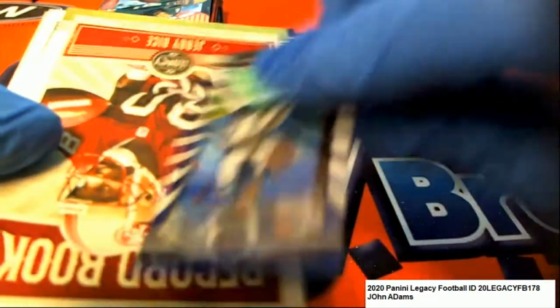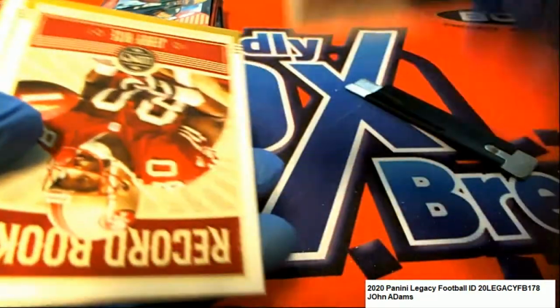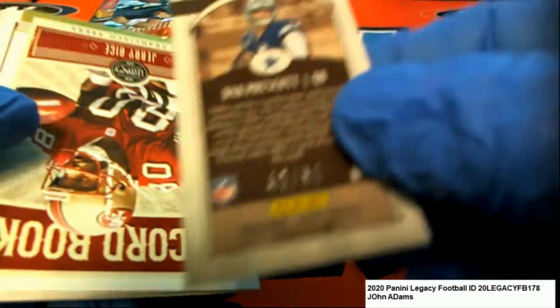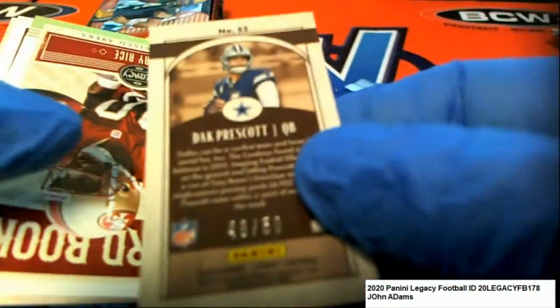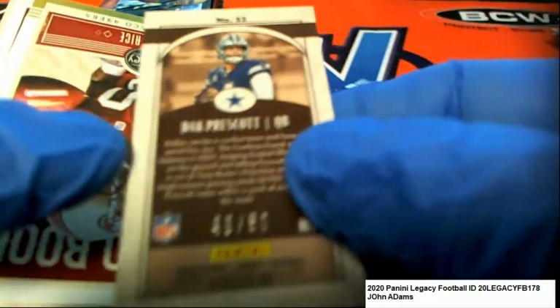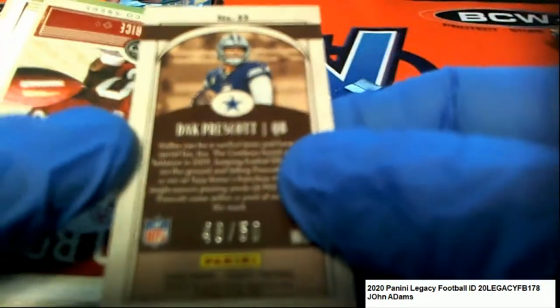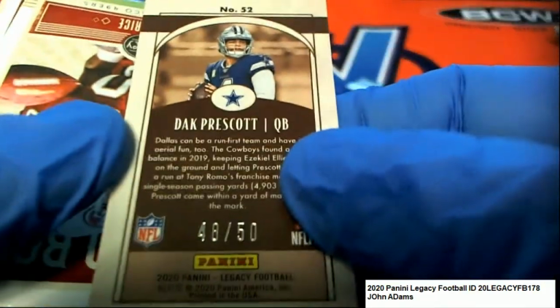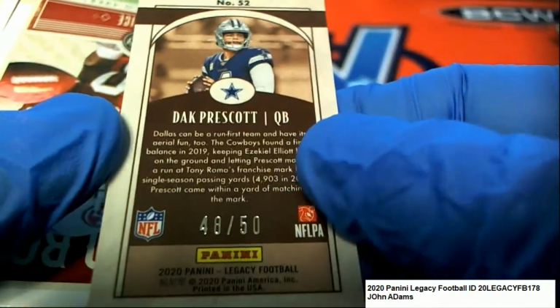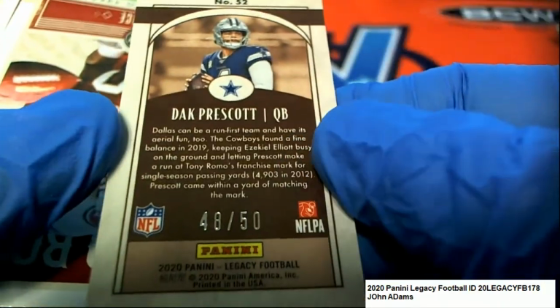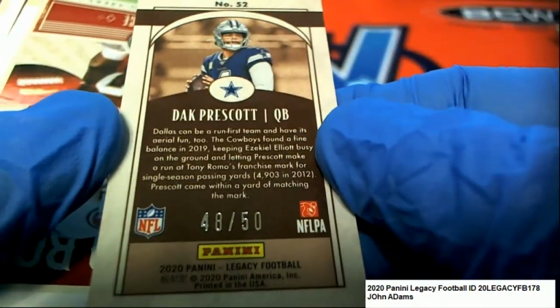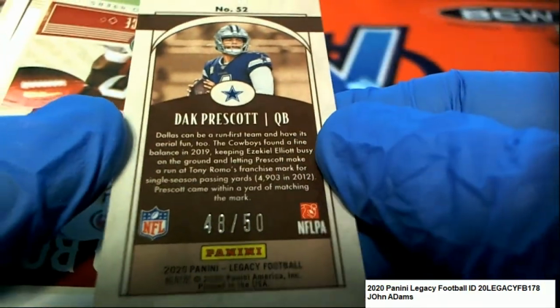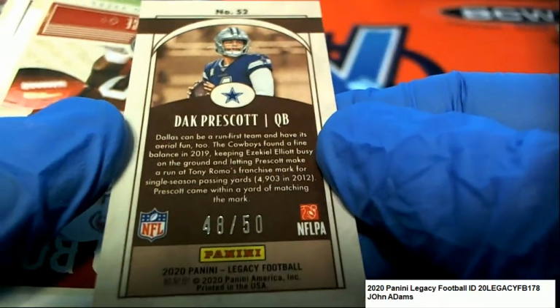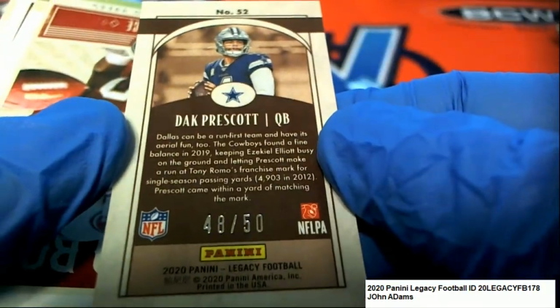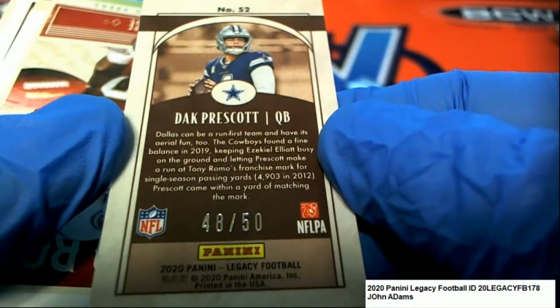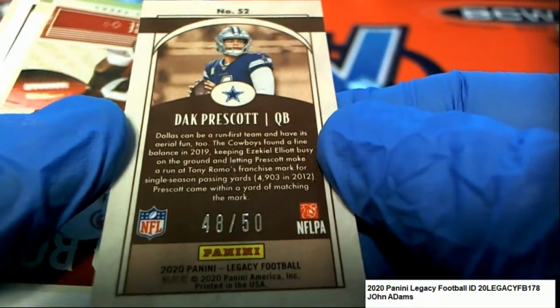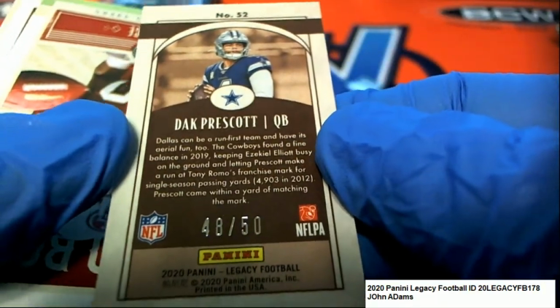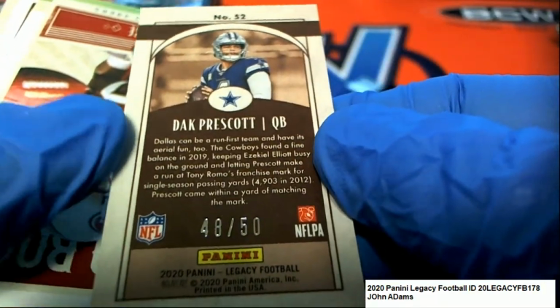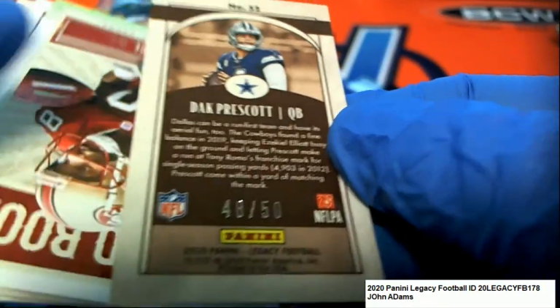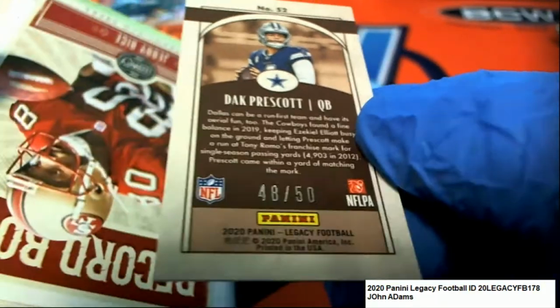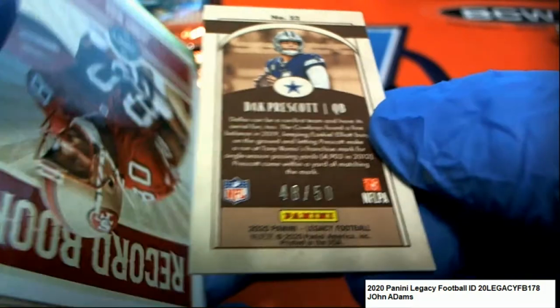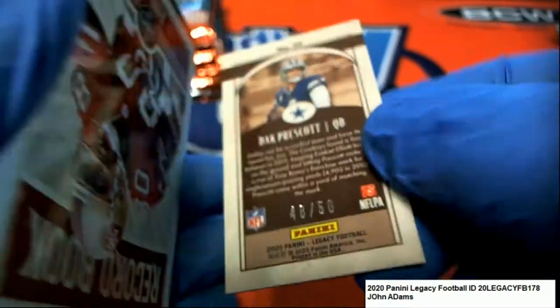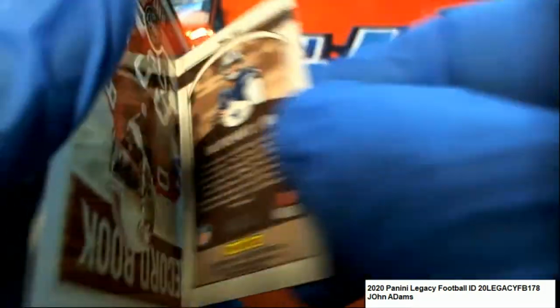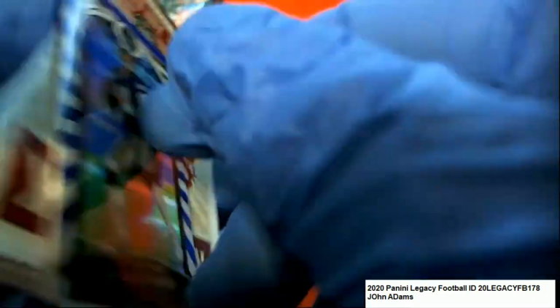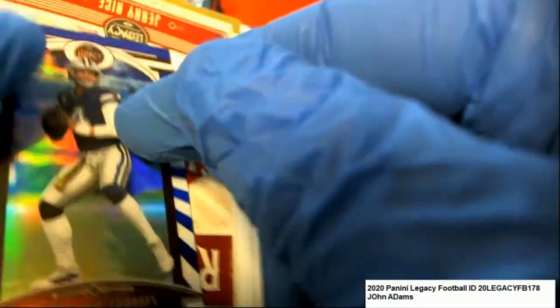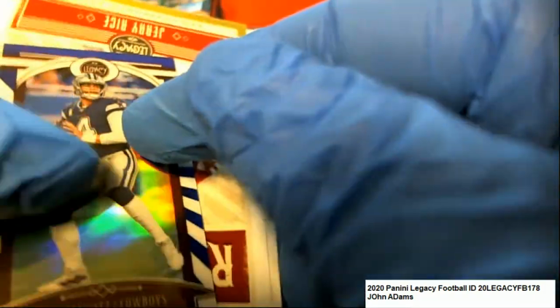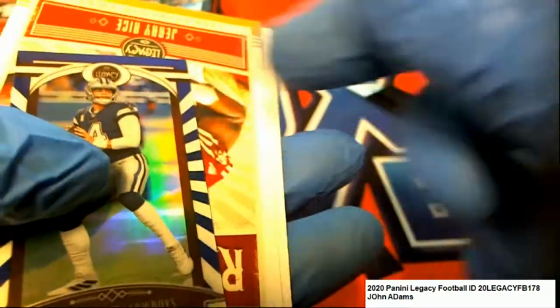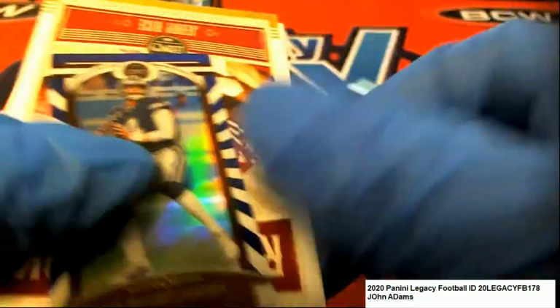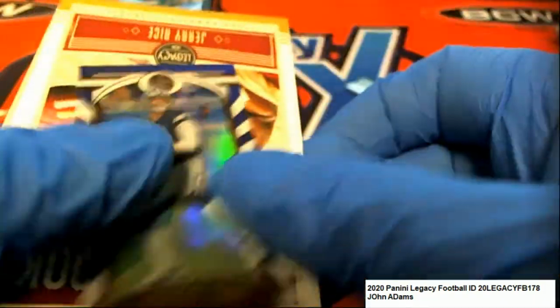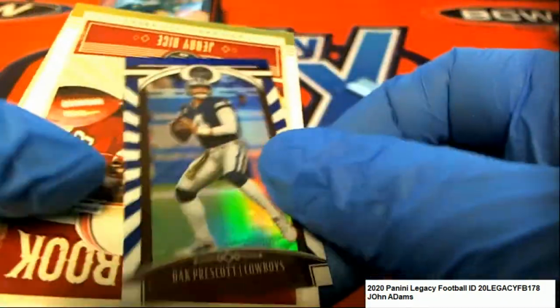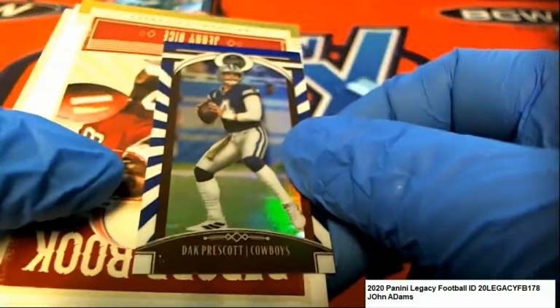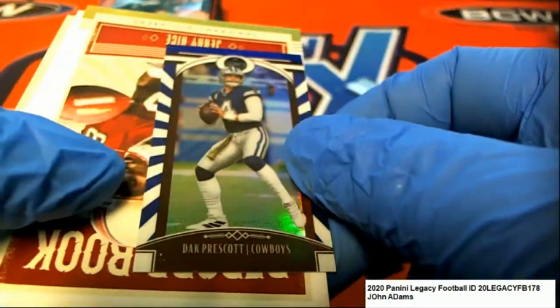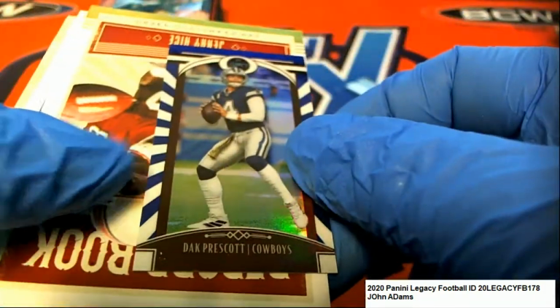And this is a Dak Prescott, 48 of 50. Nice Dak Prescott.